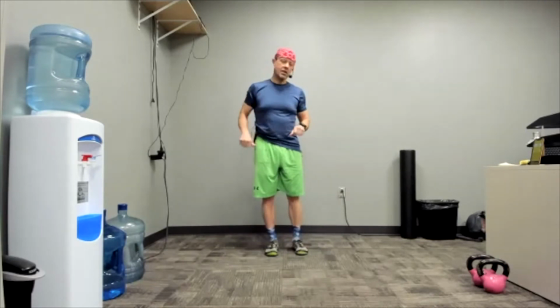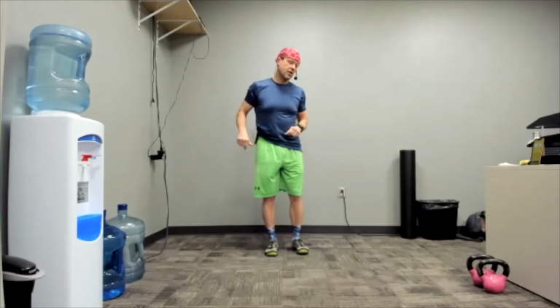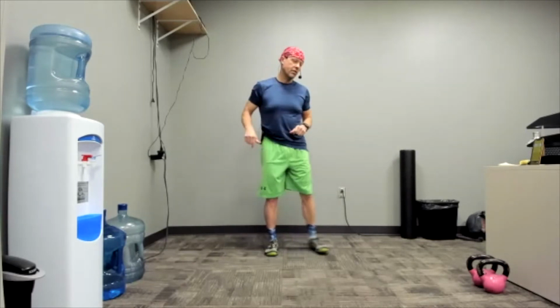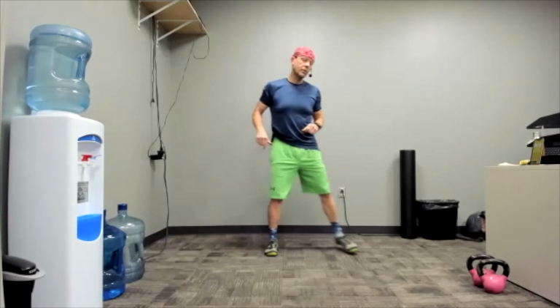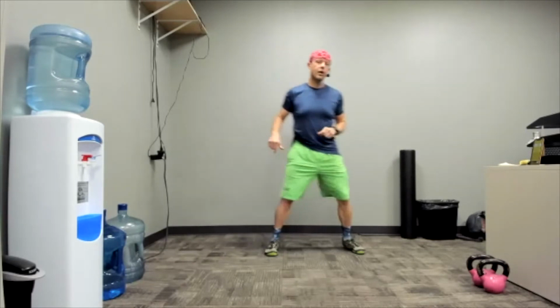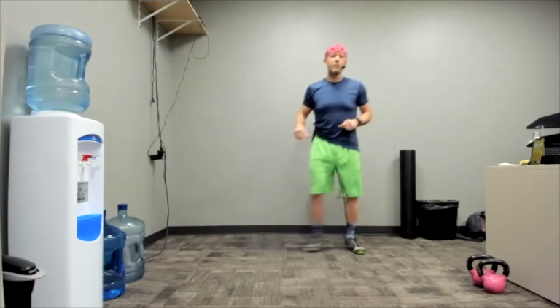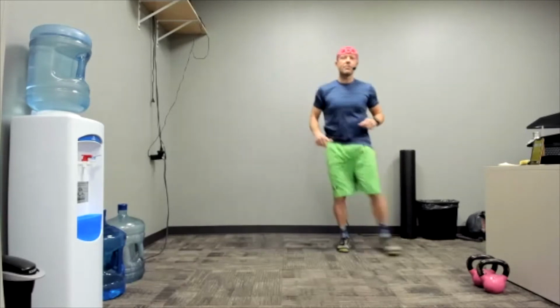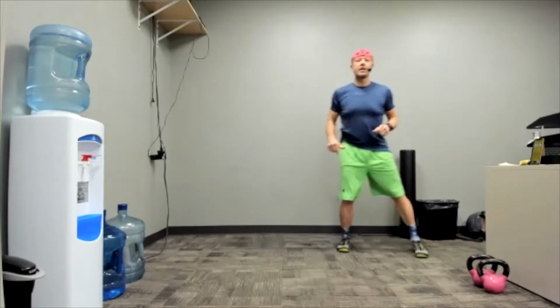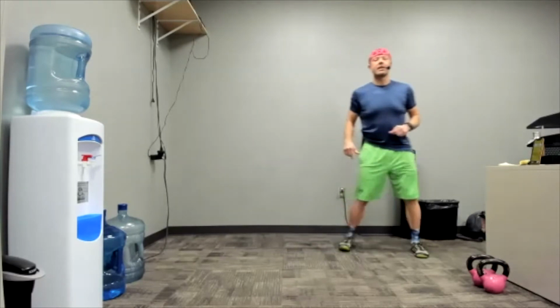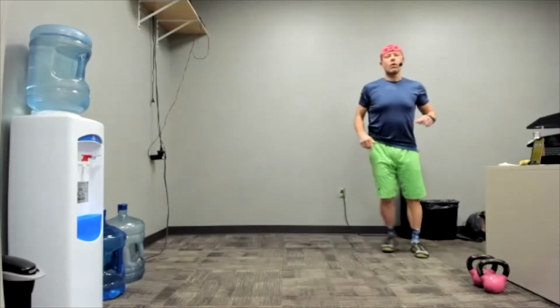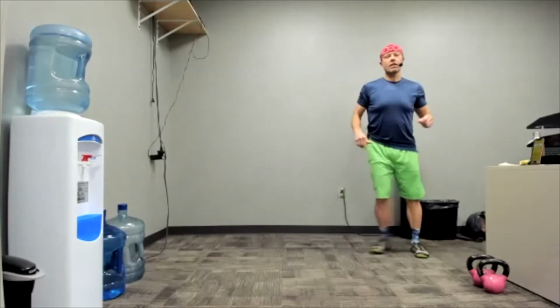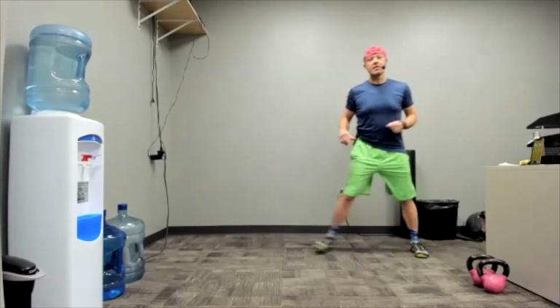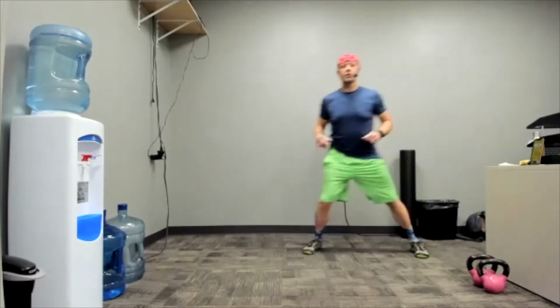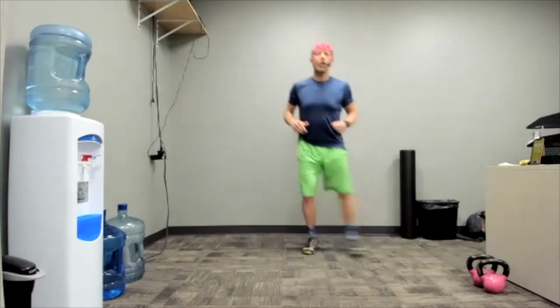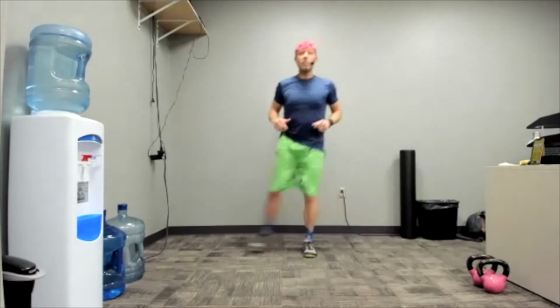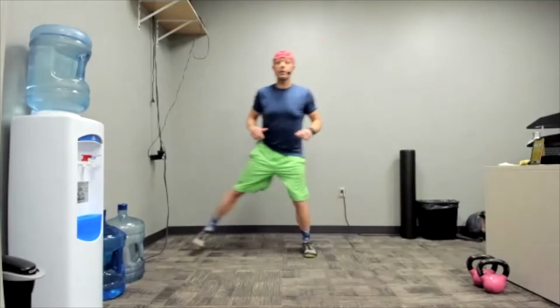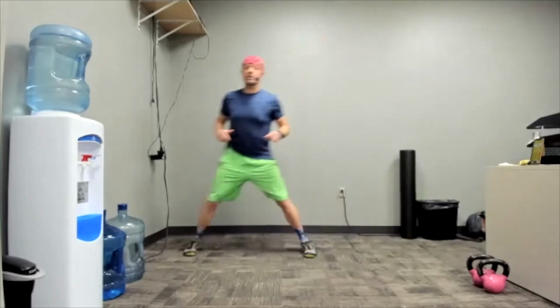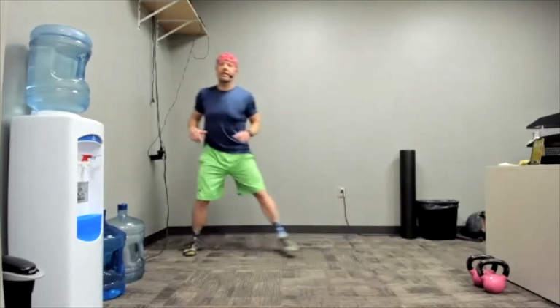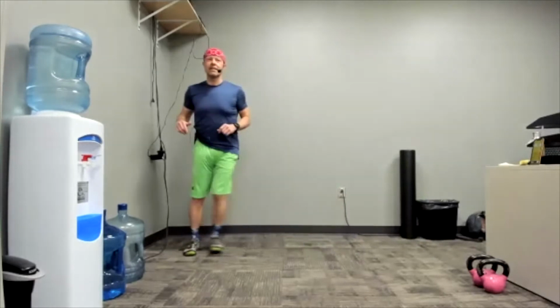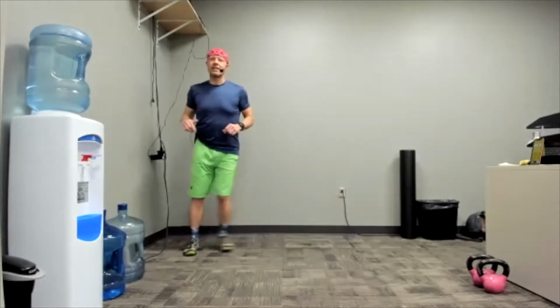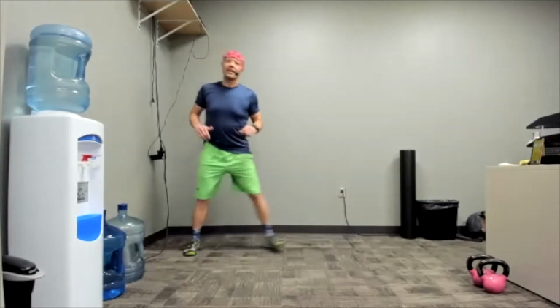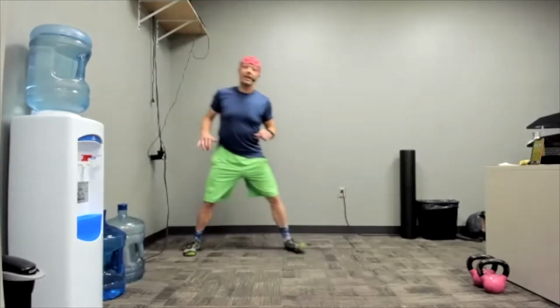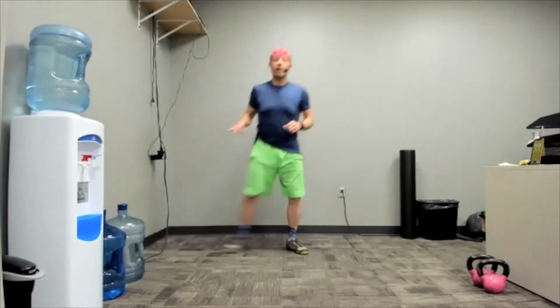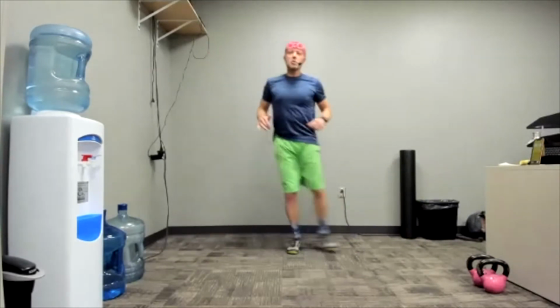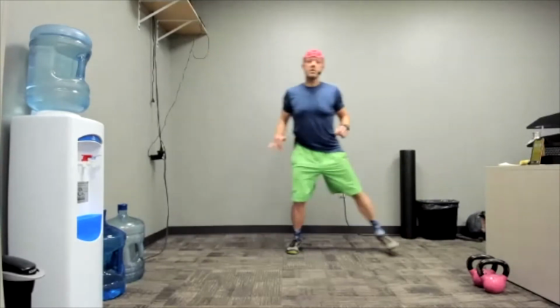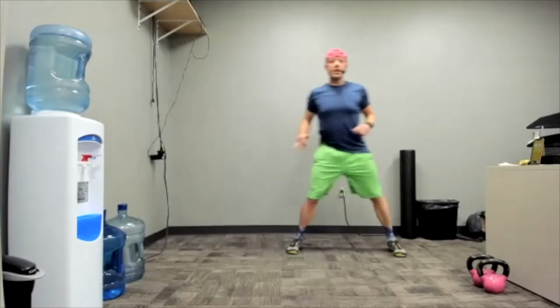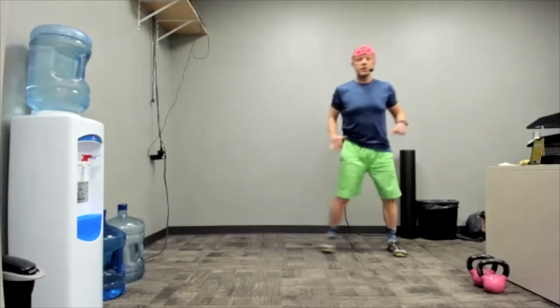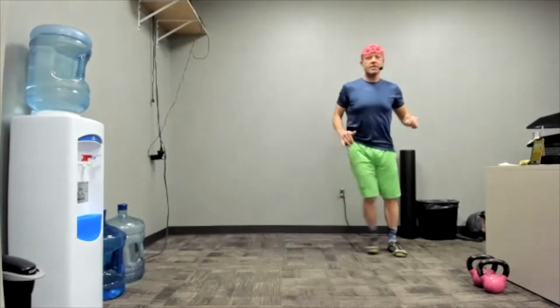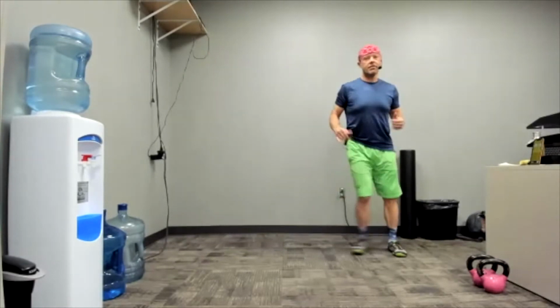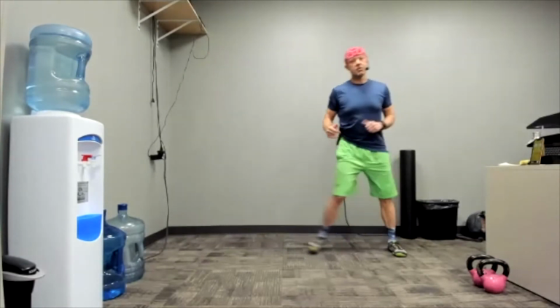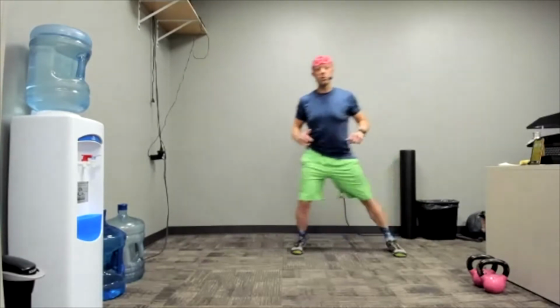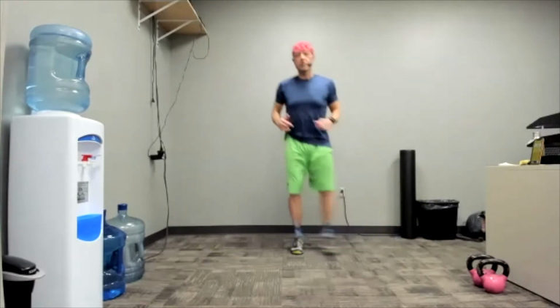Side shuffle. Here we go. Walk this out or hop it out. Always with the sideways stuff. That's just what we do.